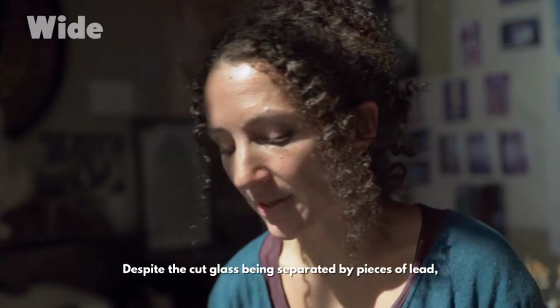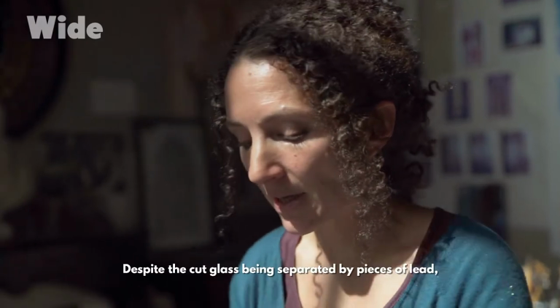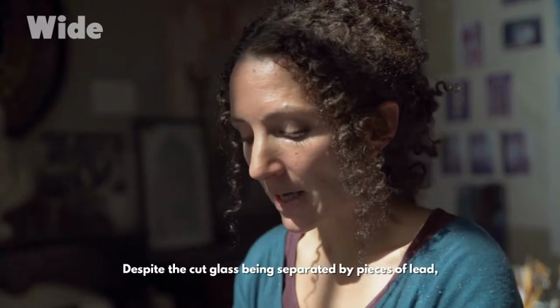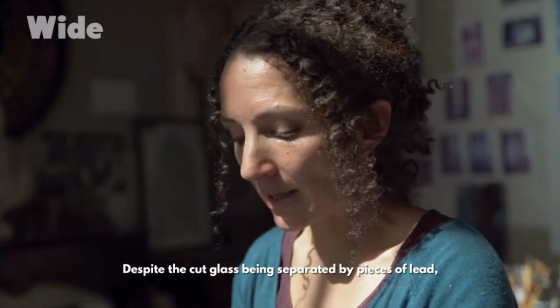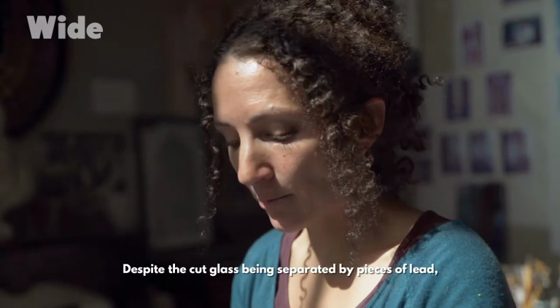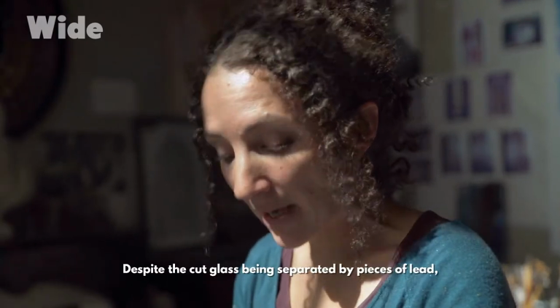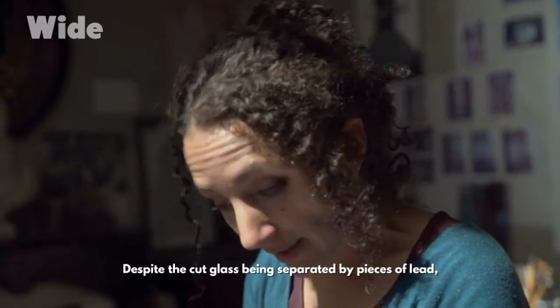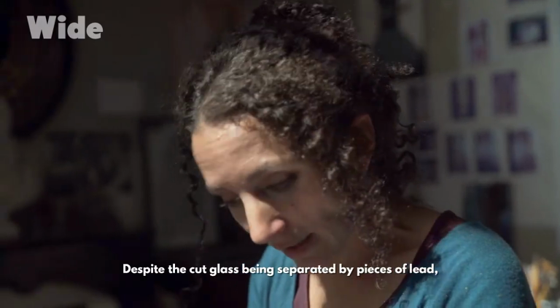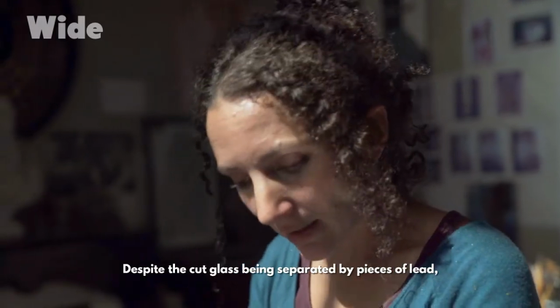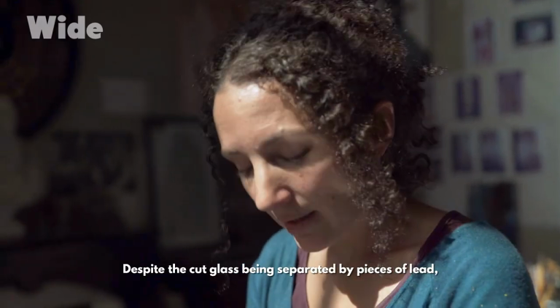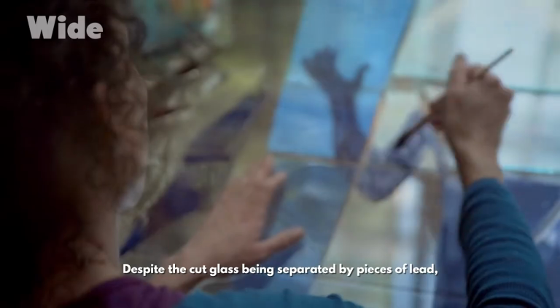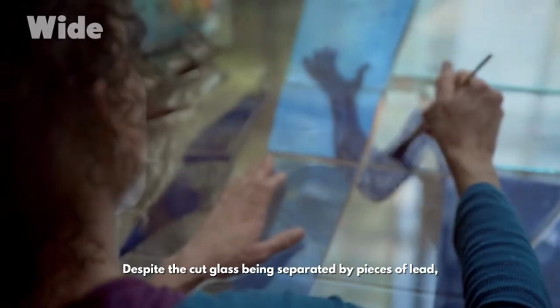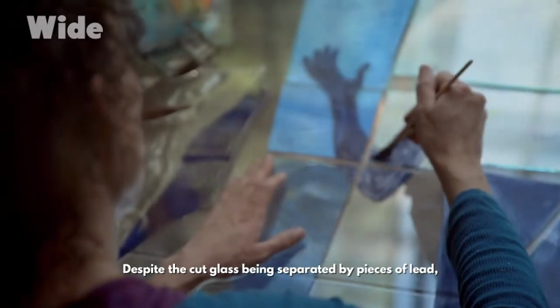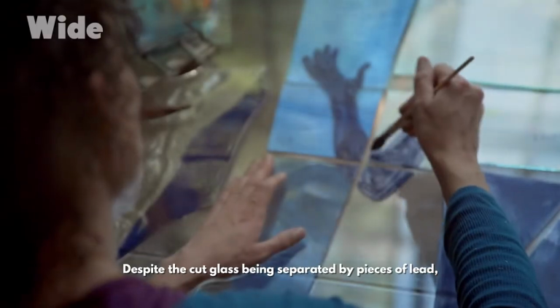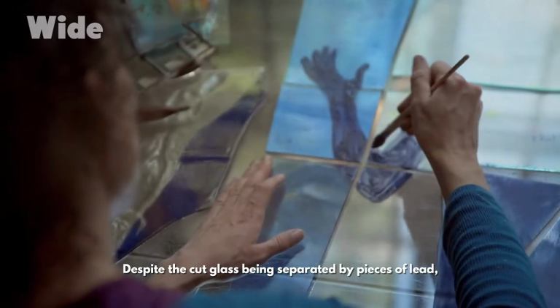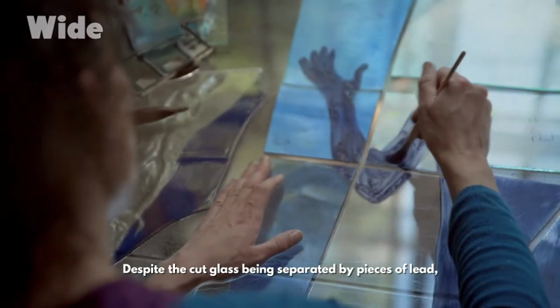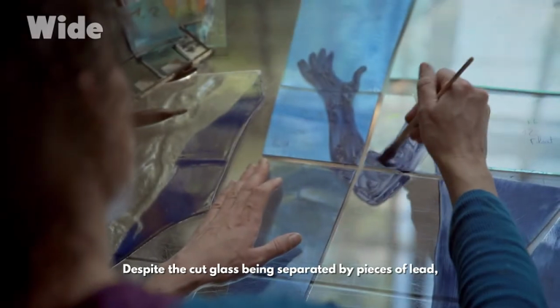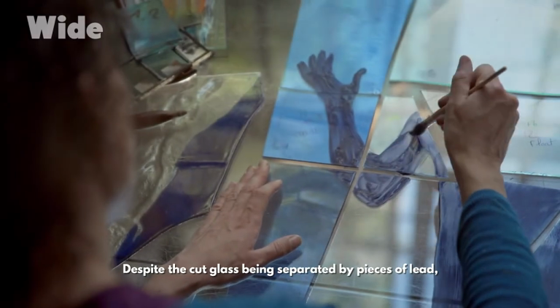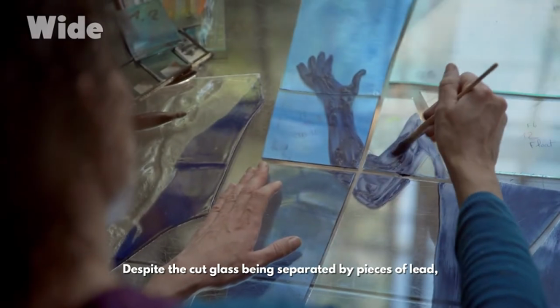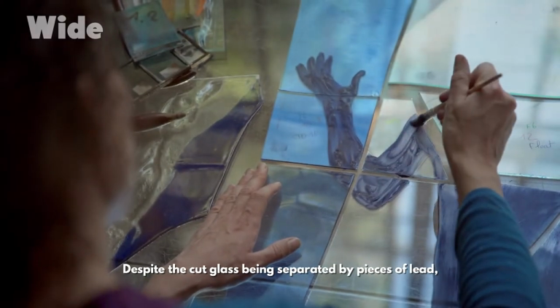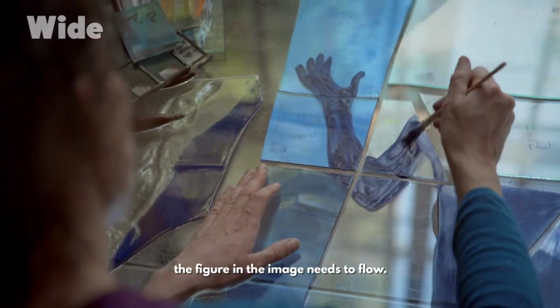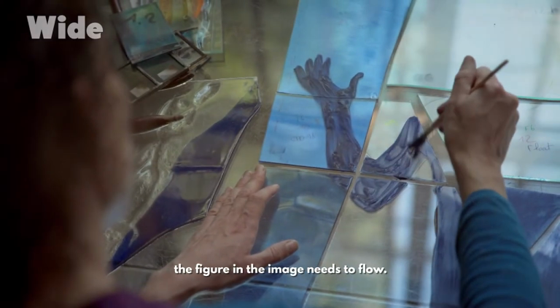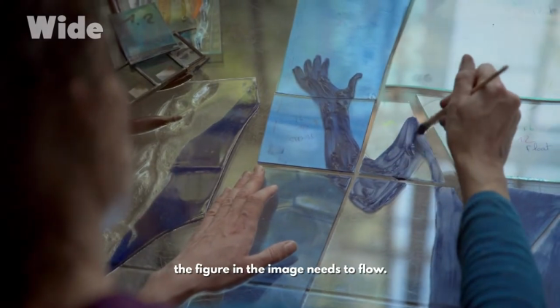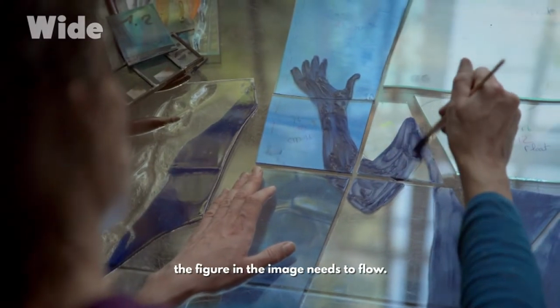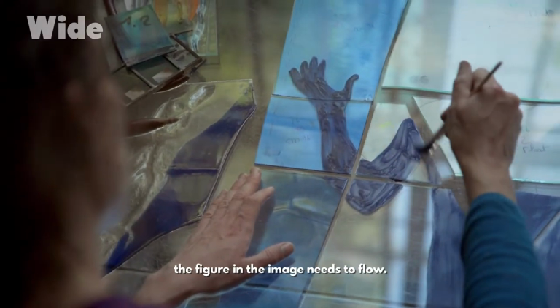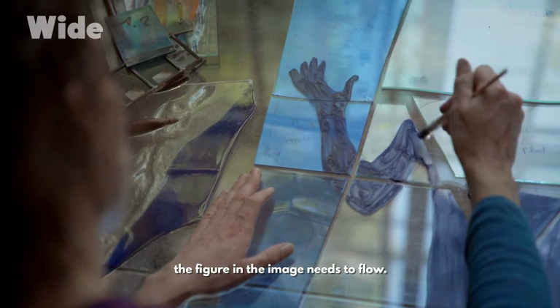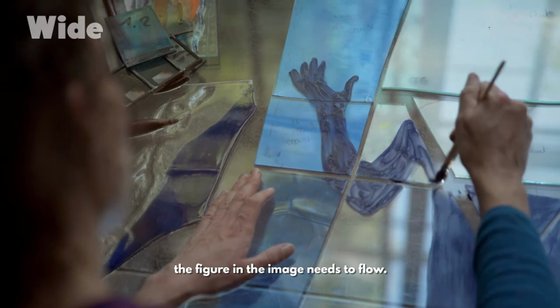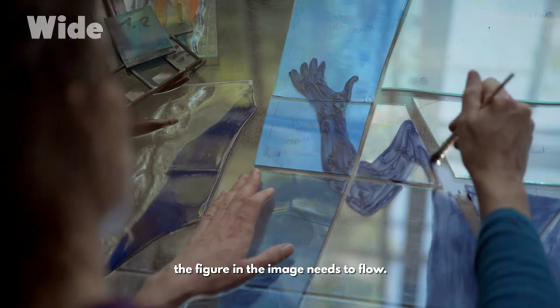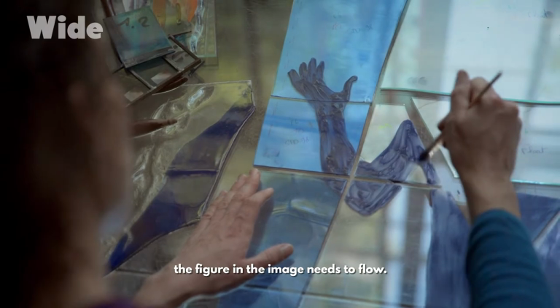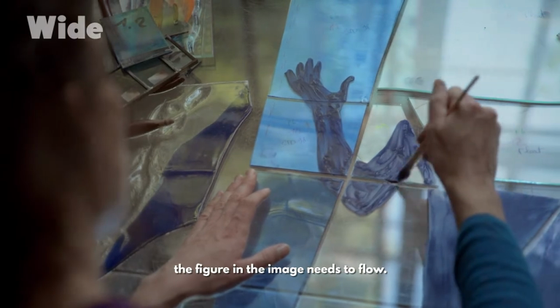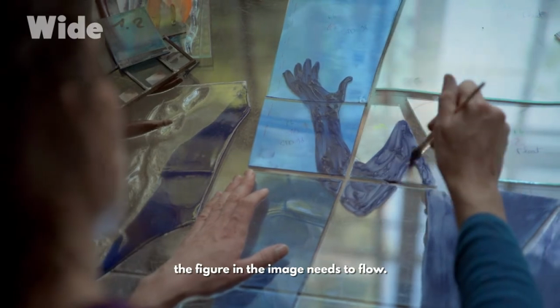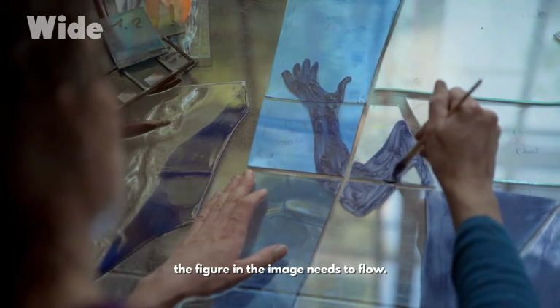Despite the cut glass being separated by pieces of lead, the figure in the image needs to flow.